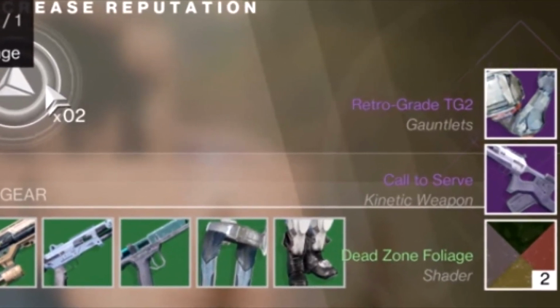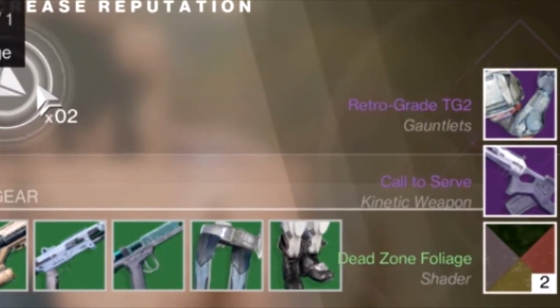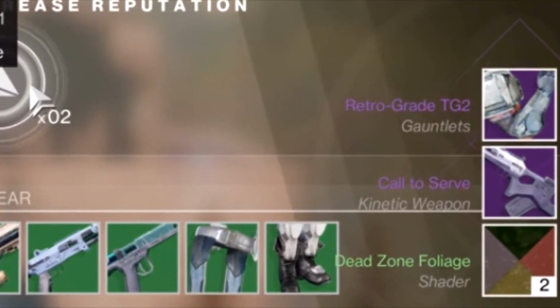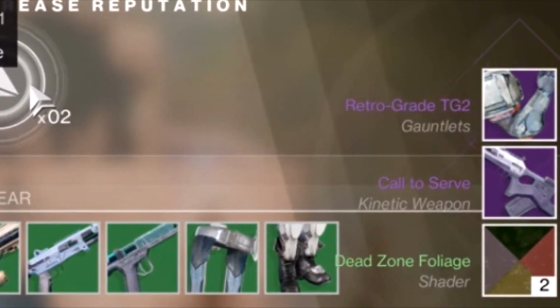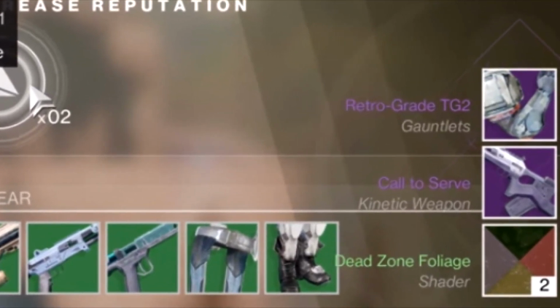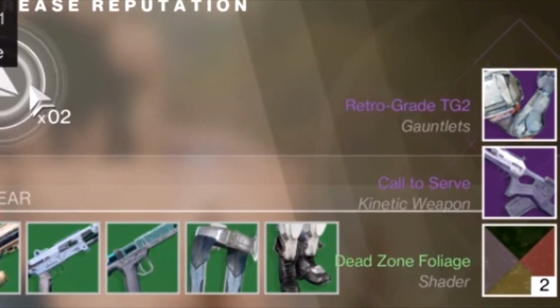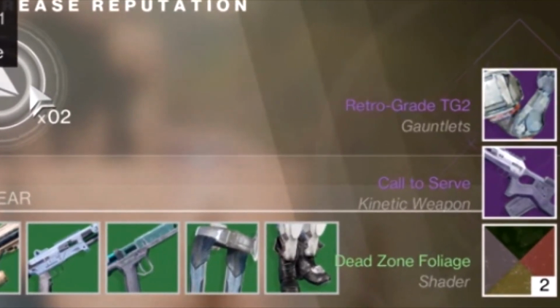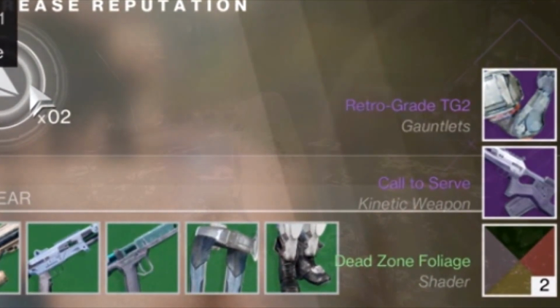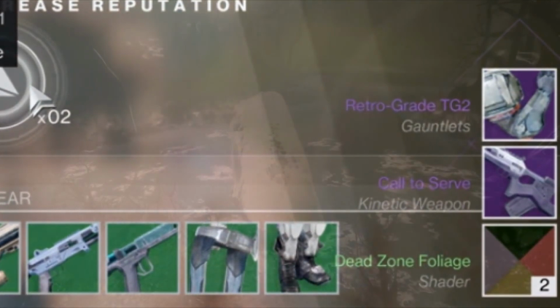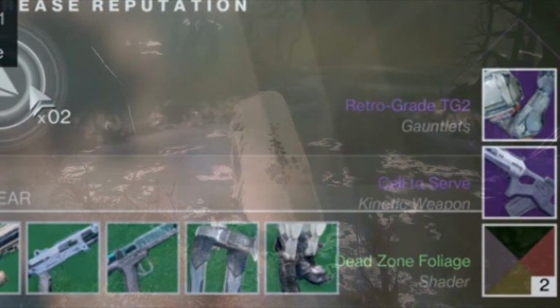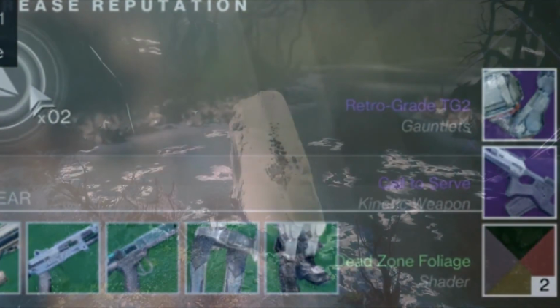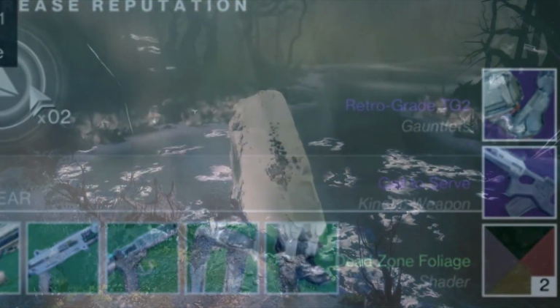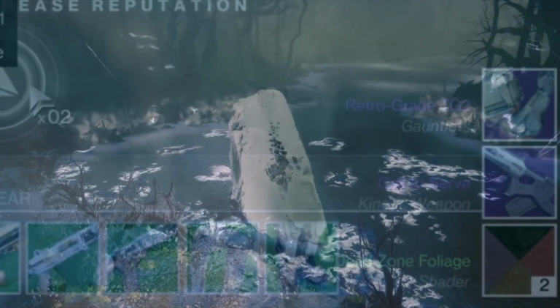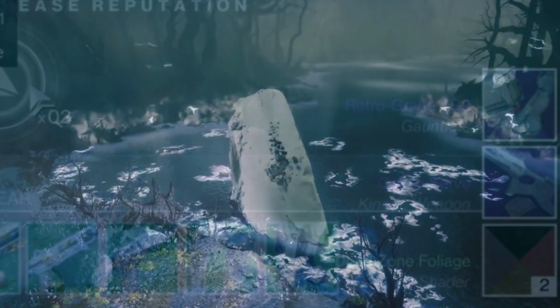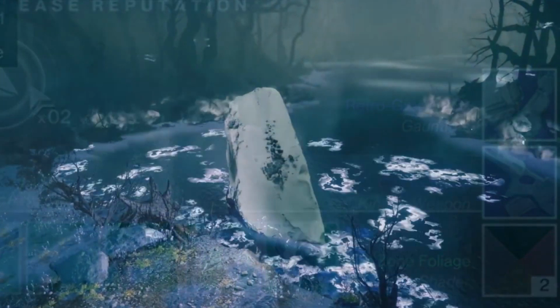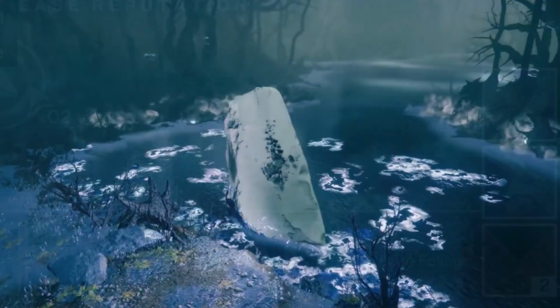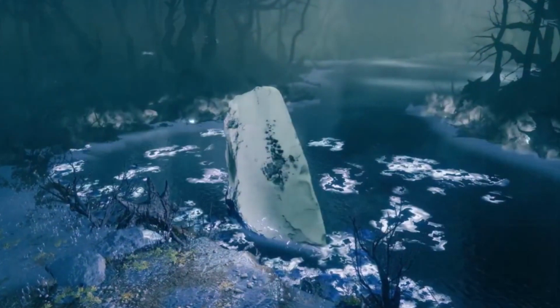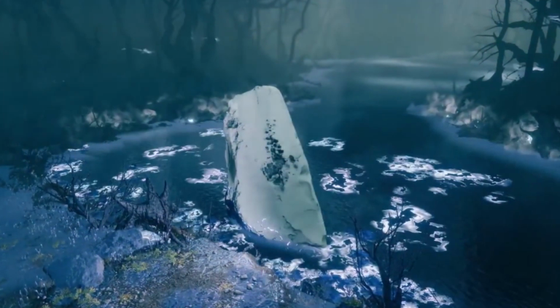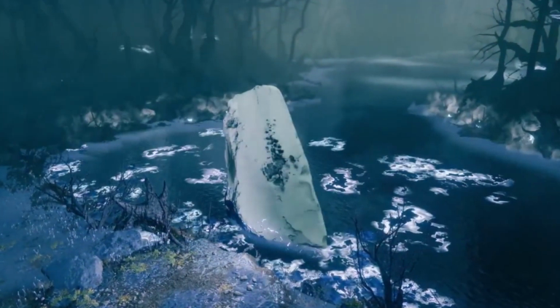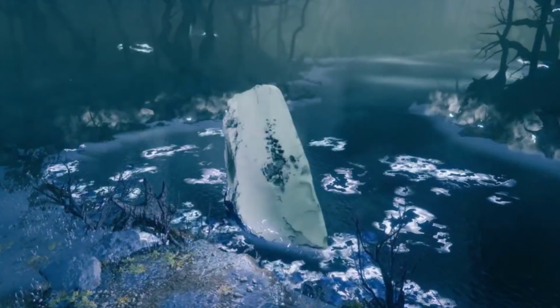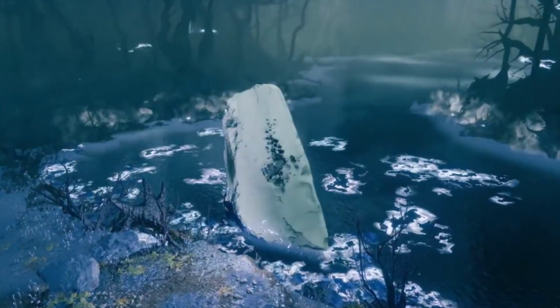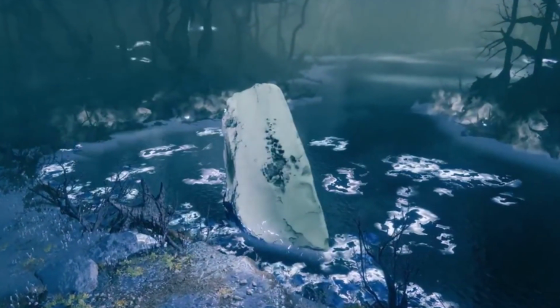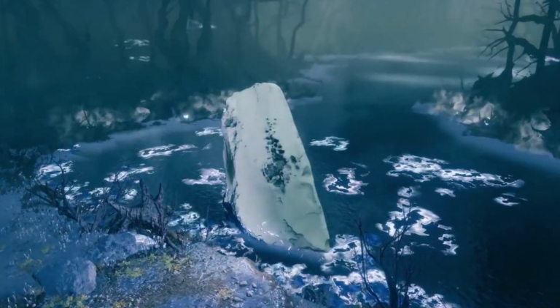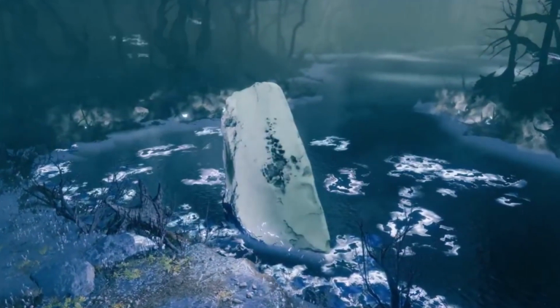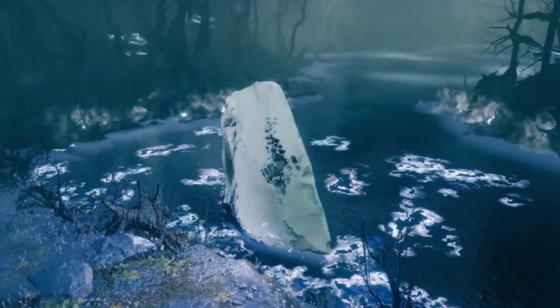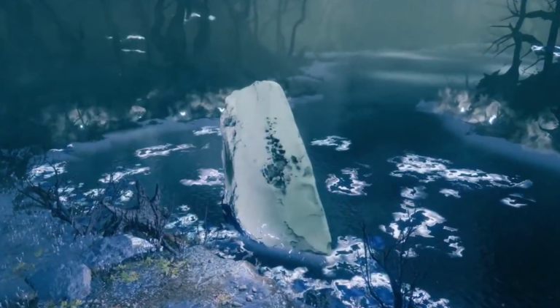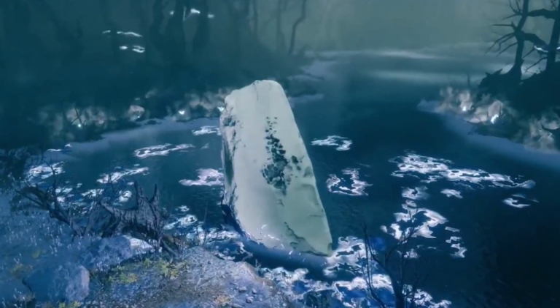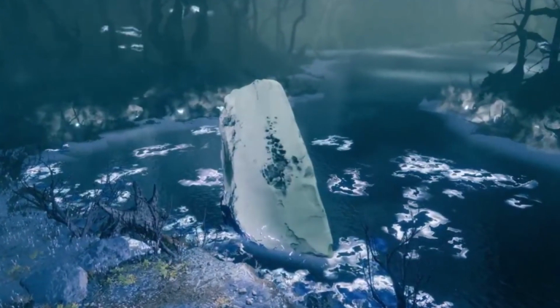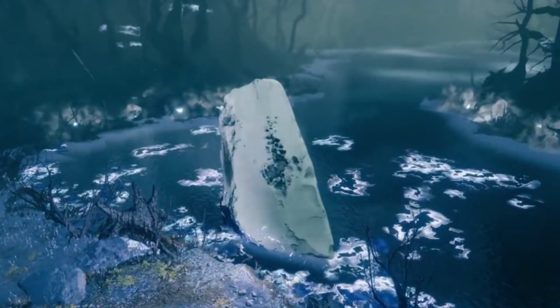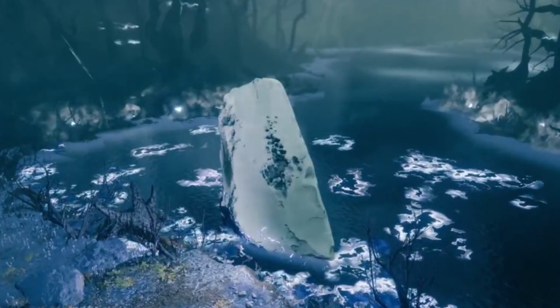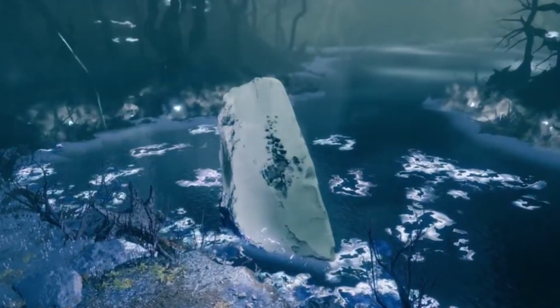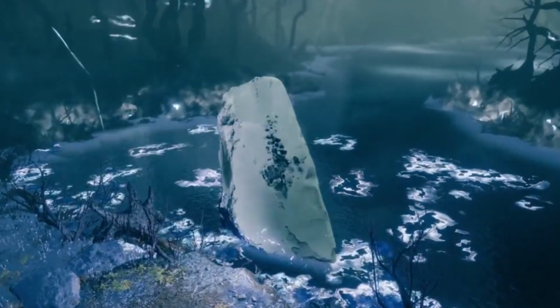After that and some sweet sparrow action, we see a corrupted shard of the Traveller that seems to be corrupting the land around it.